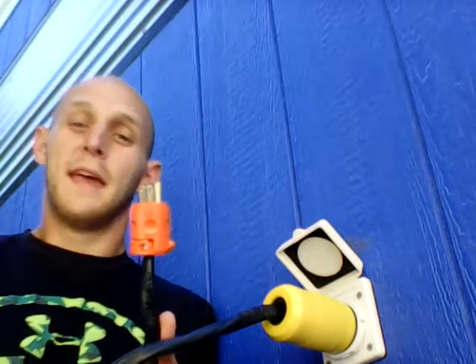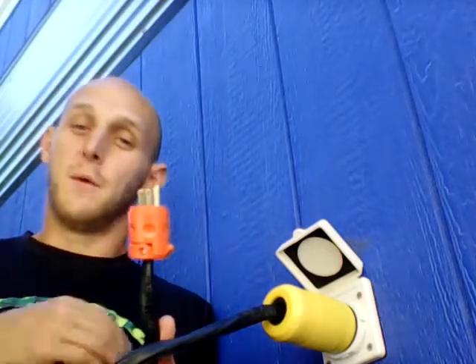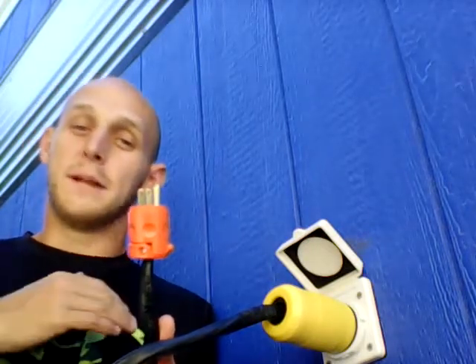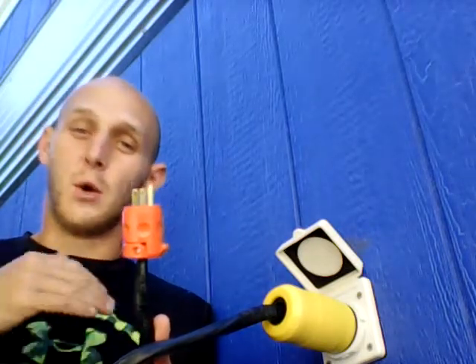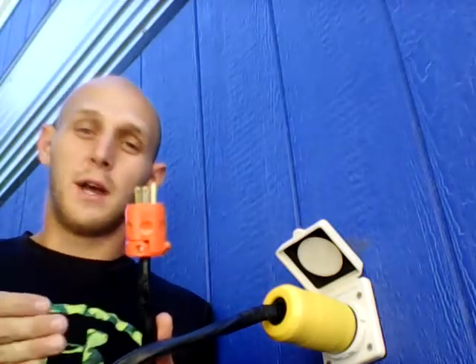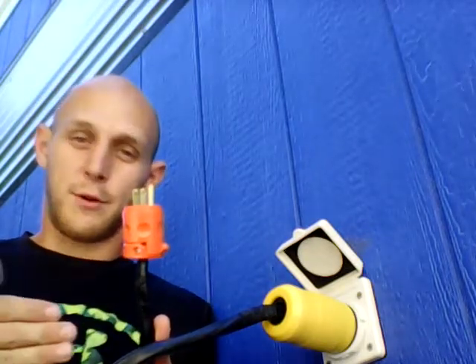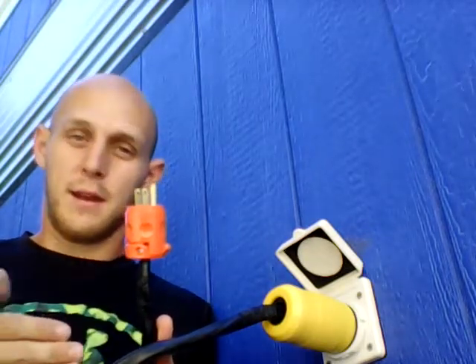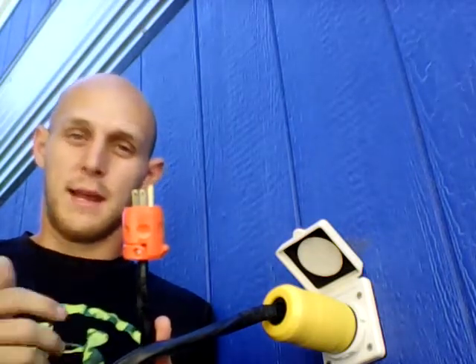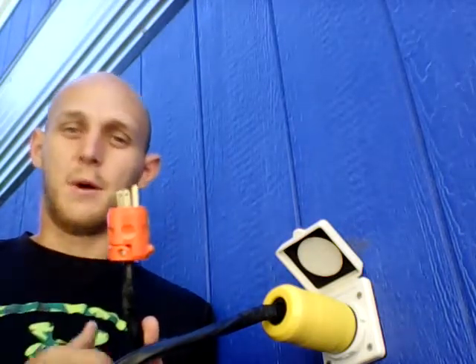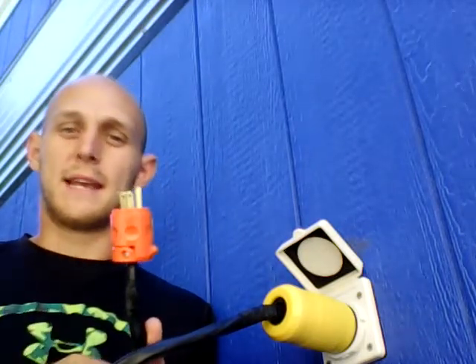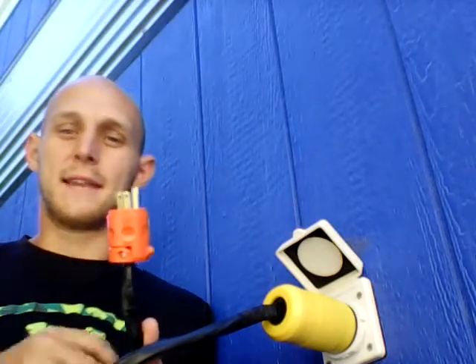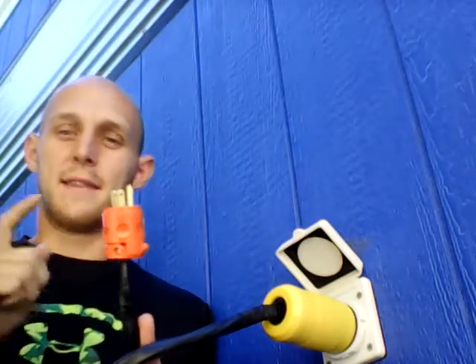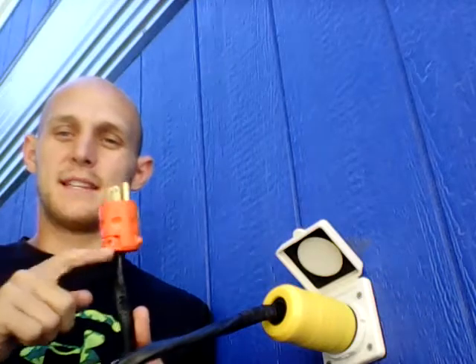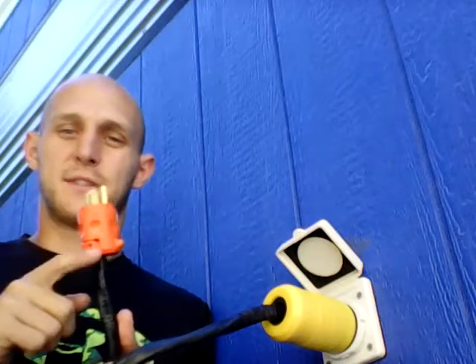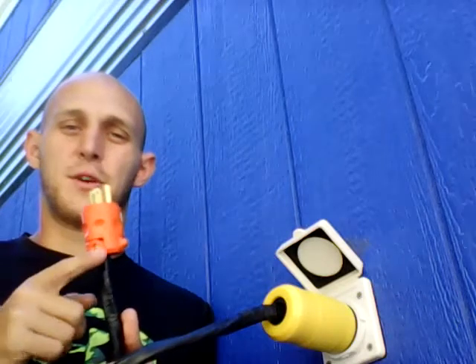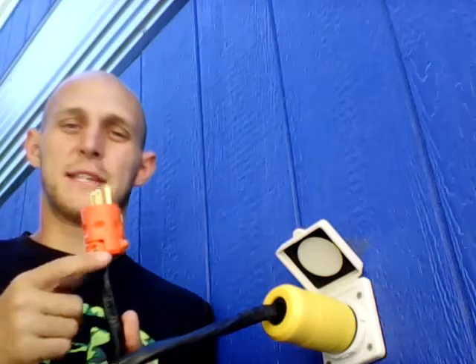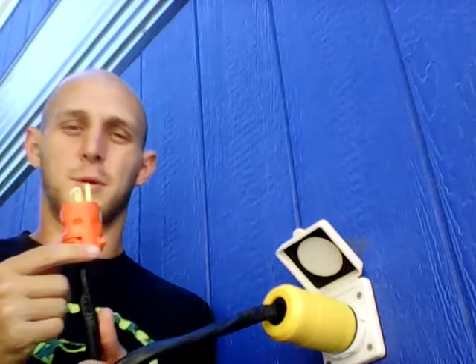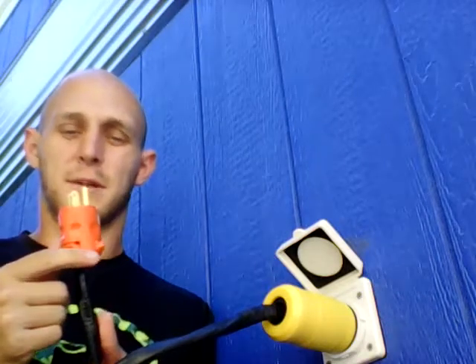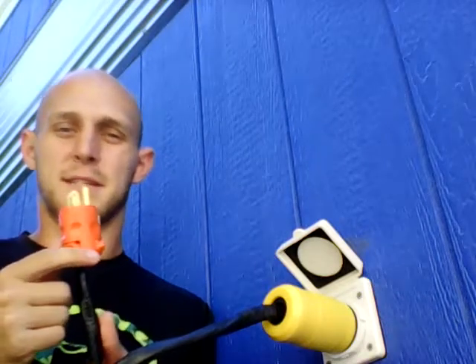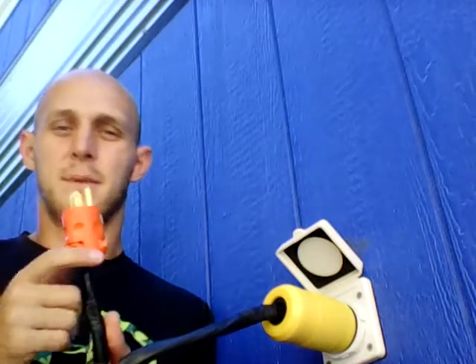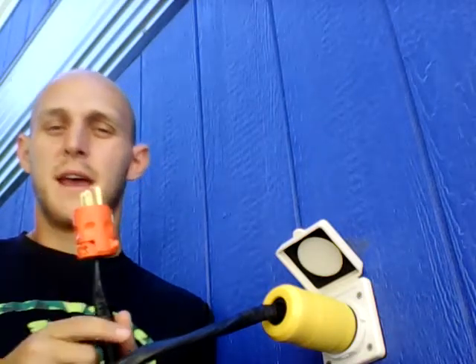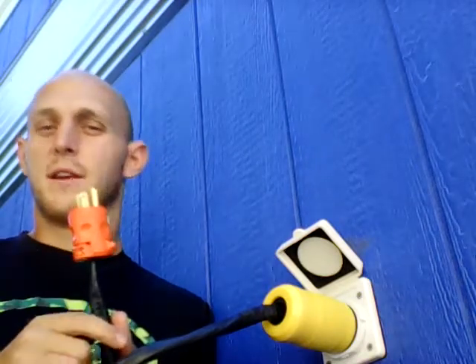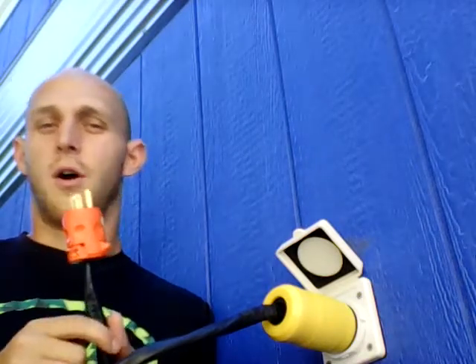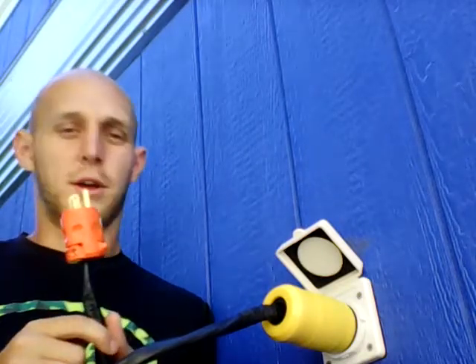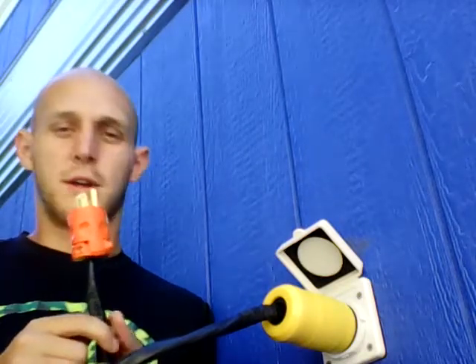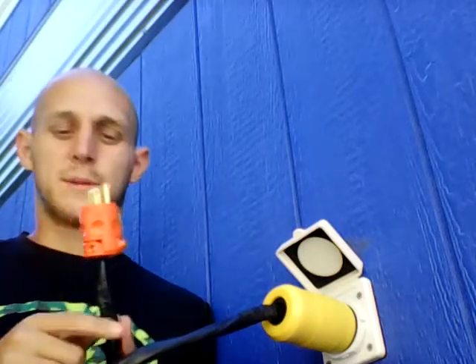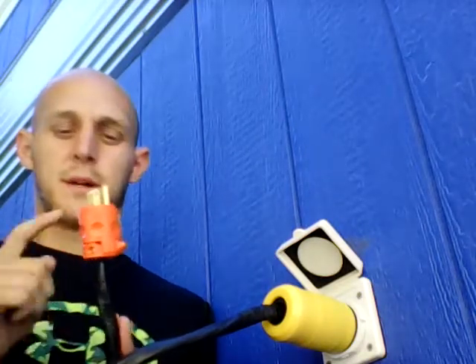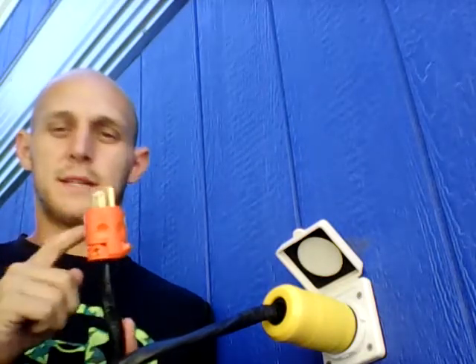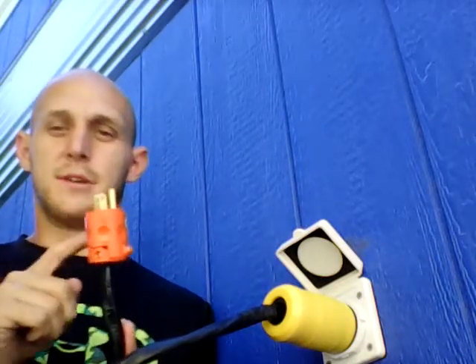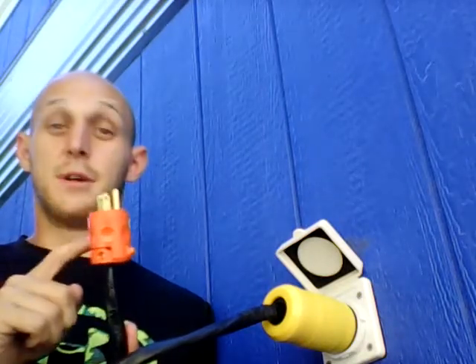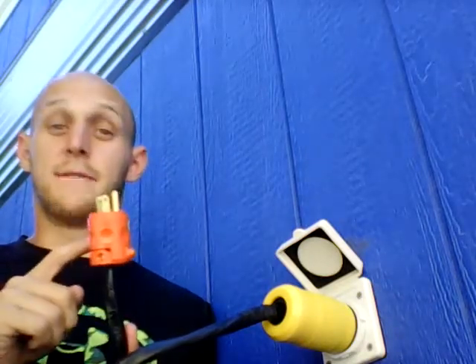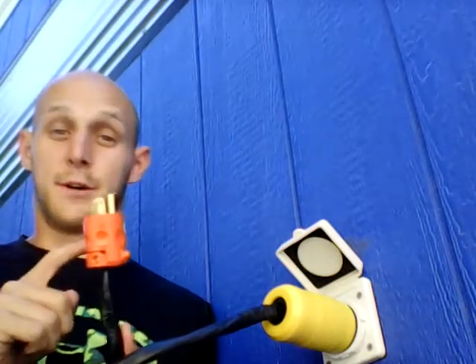If you want to be totally off grid and you want to connect this to a solar panel system, then all you're going to do is plug this into your inverter.